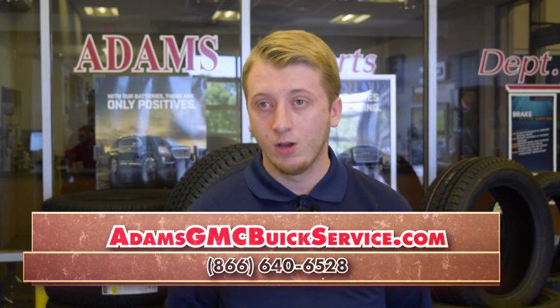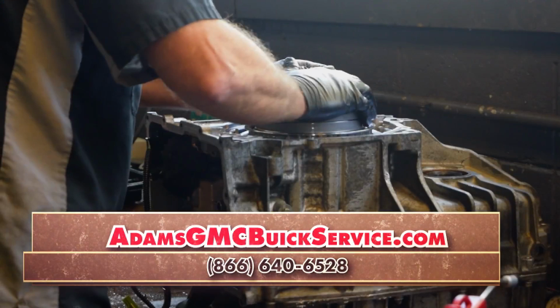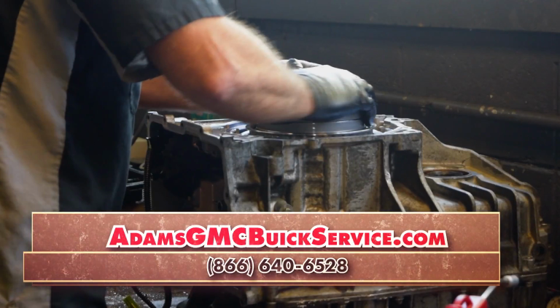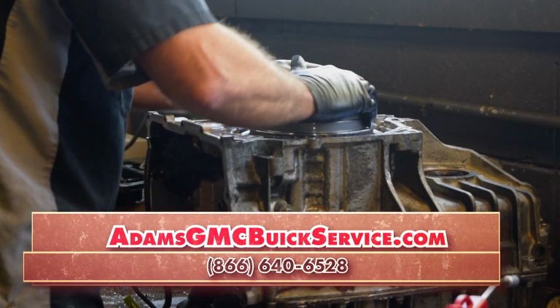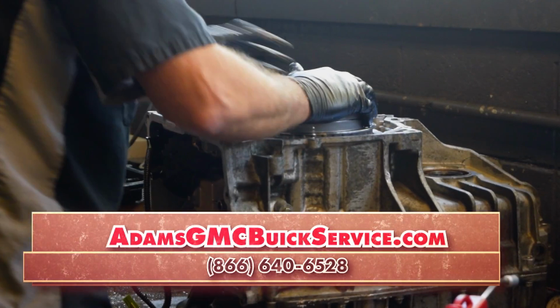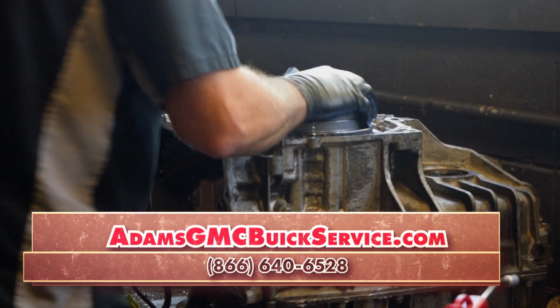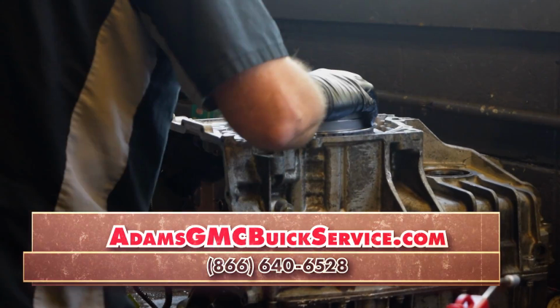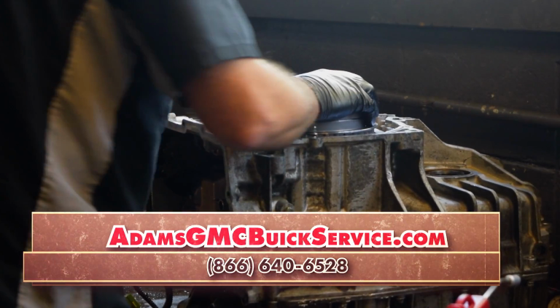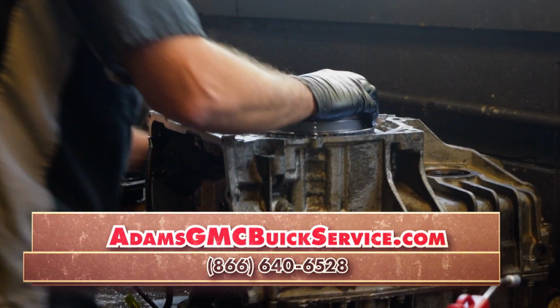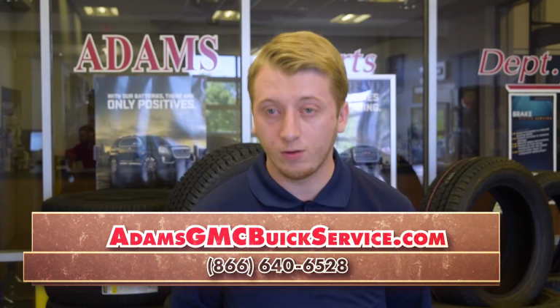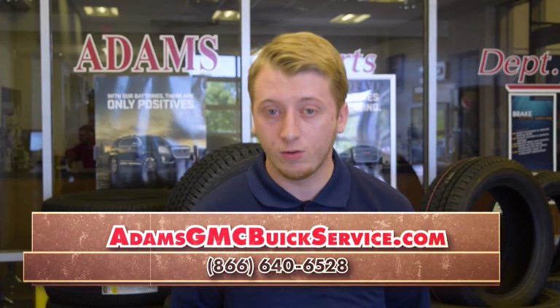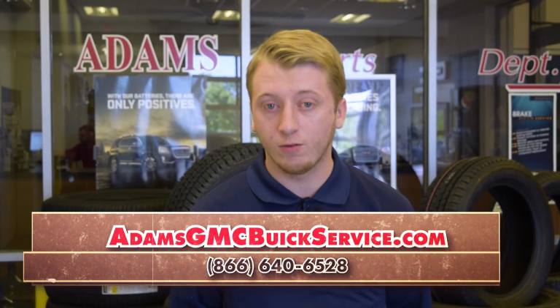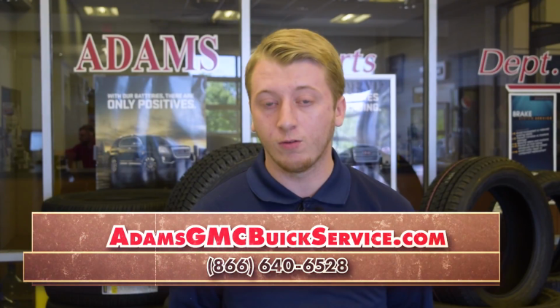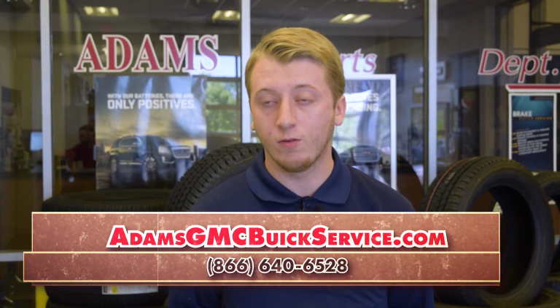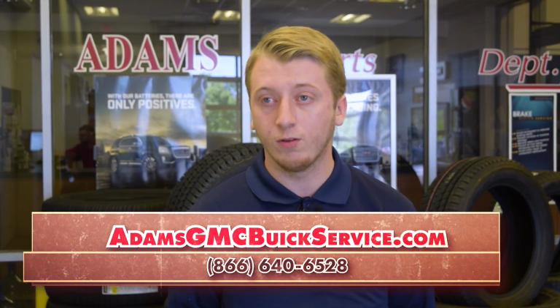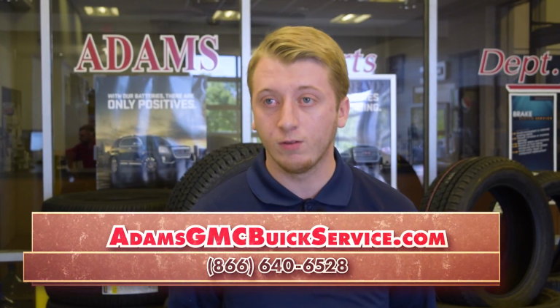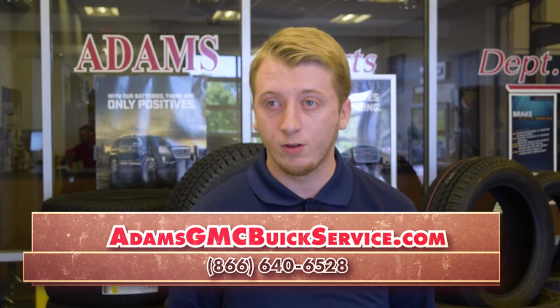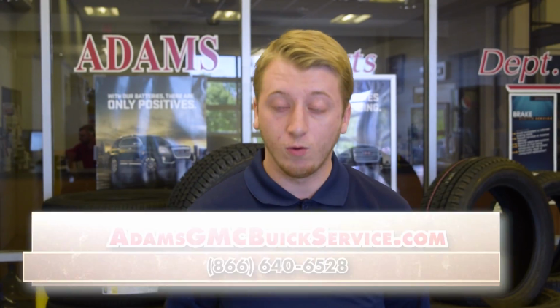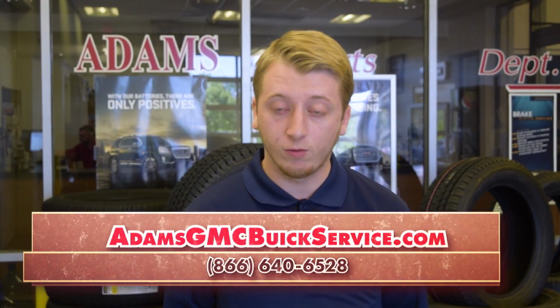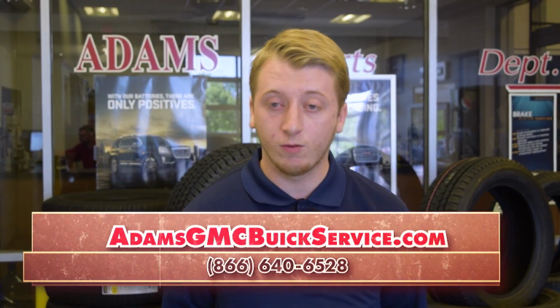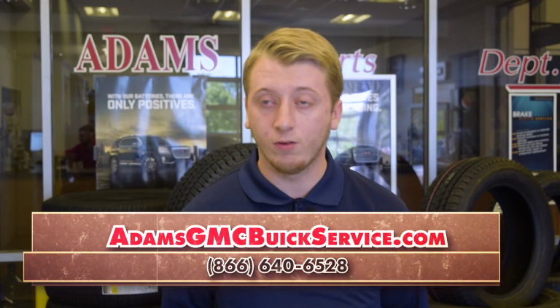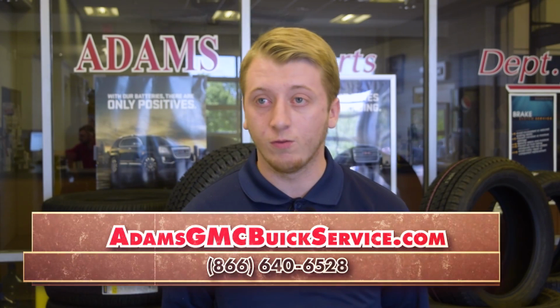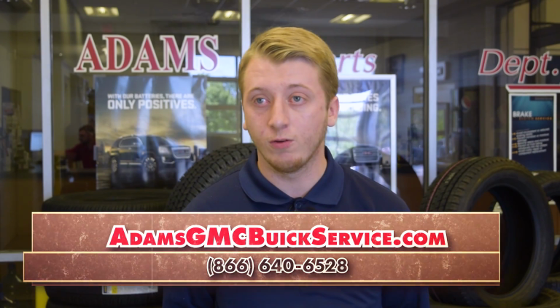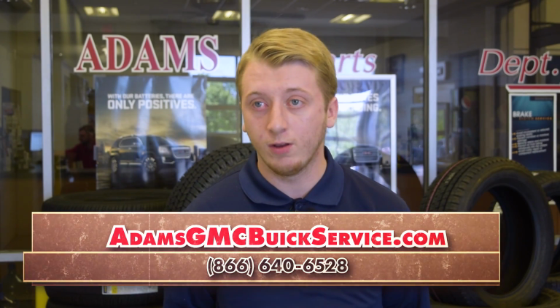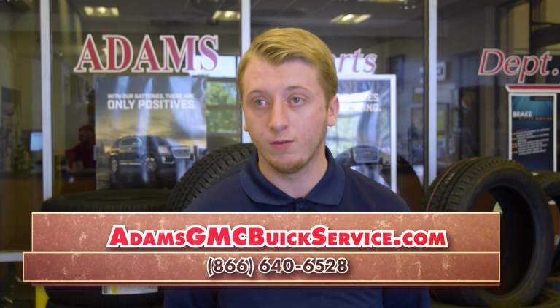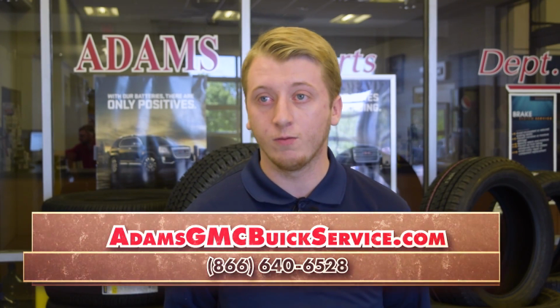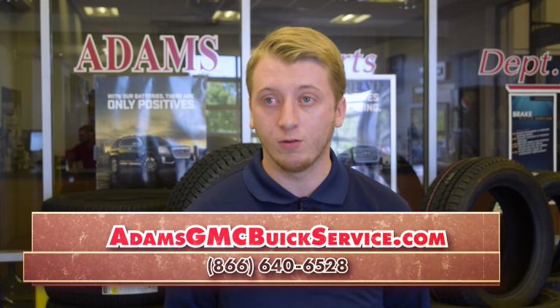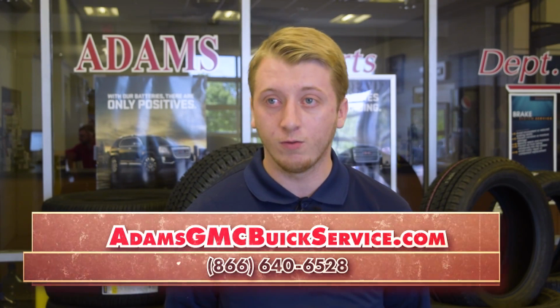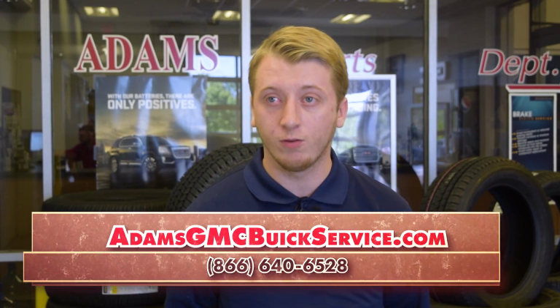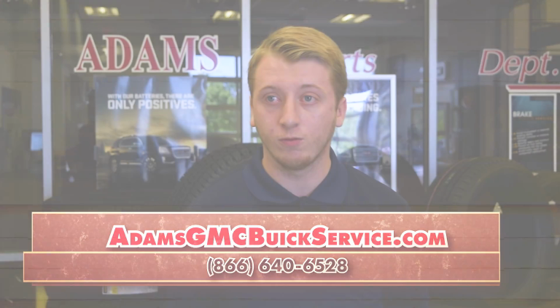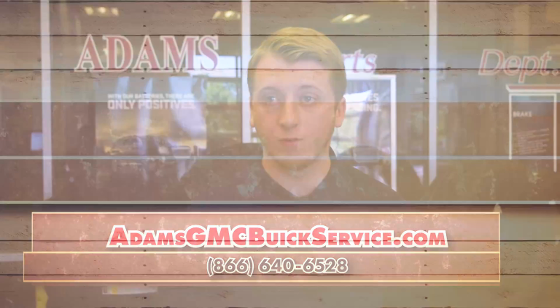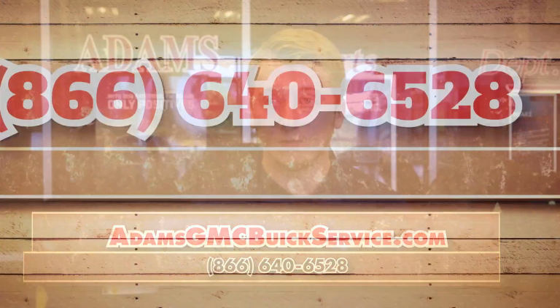We do trans services, injector services, coolant services, rear diff and front differential services.